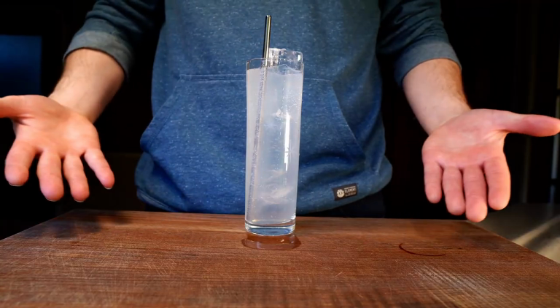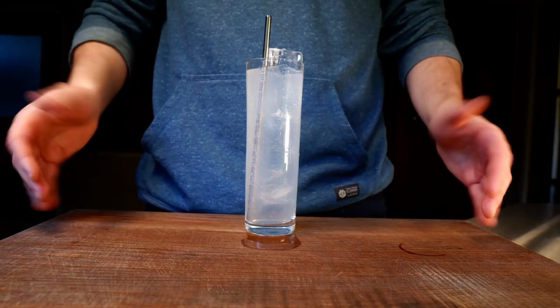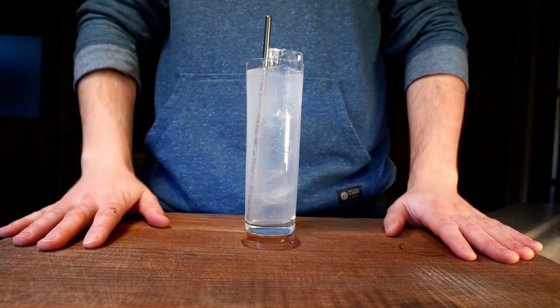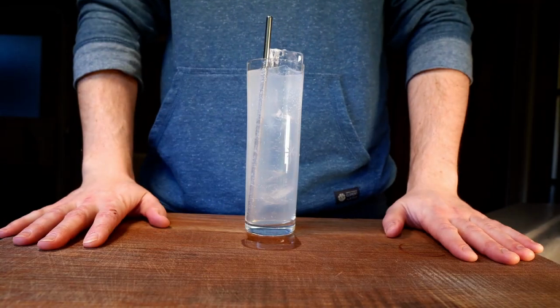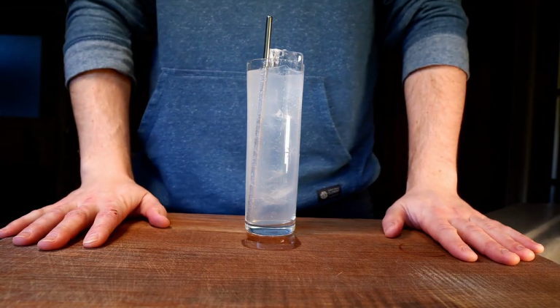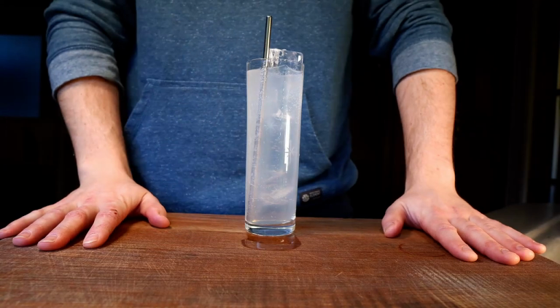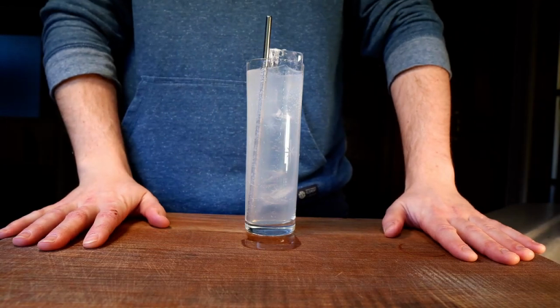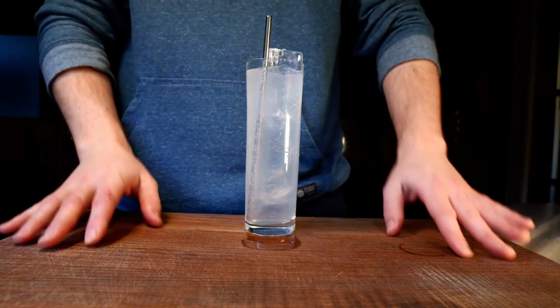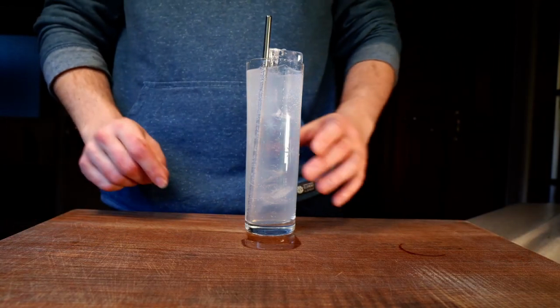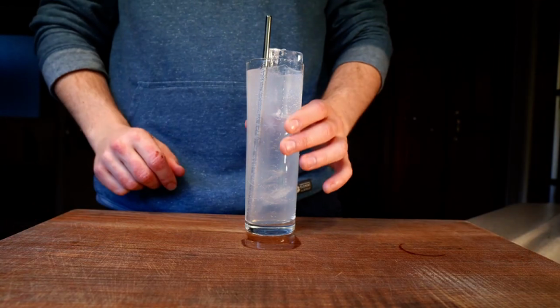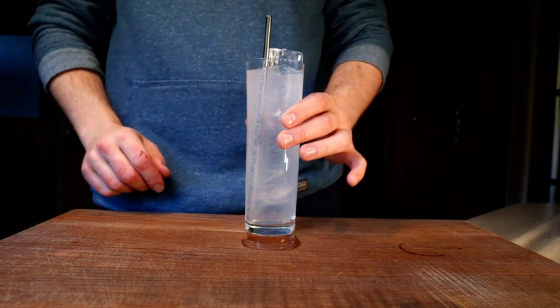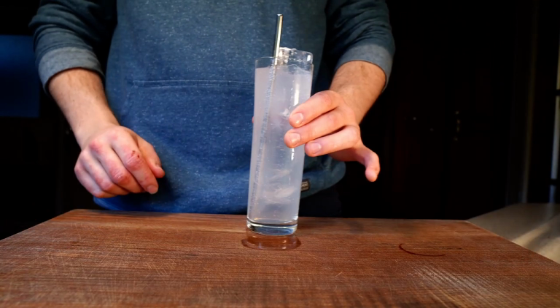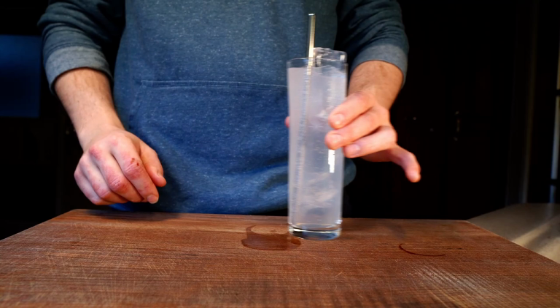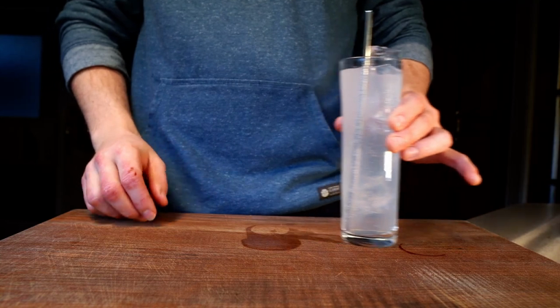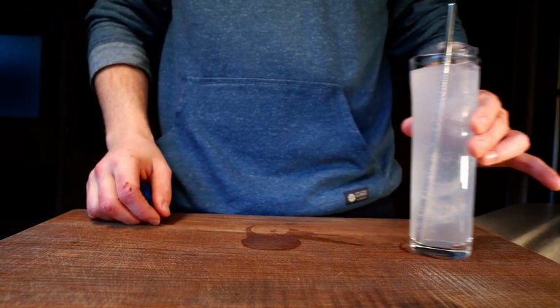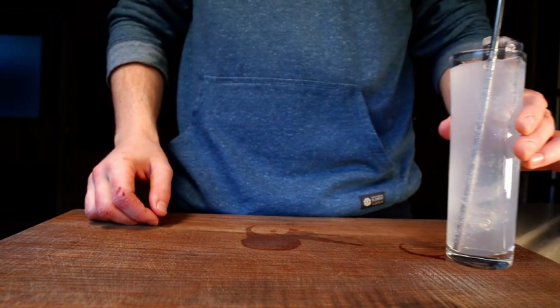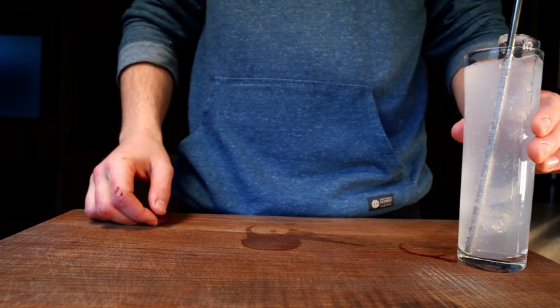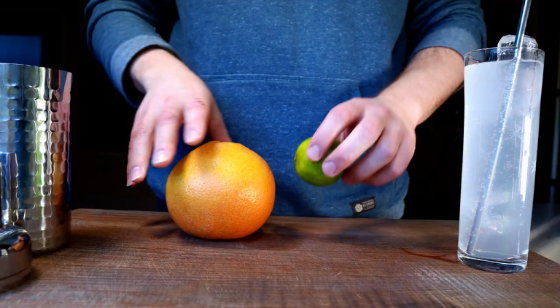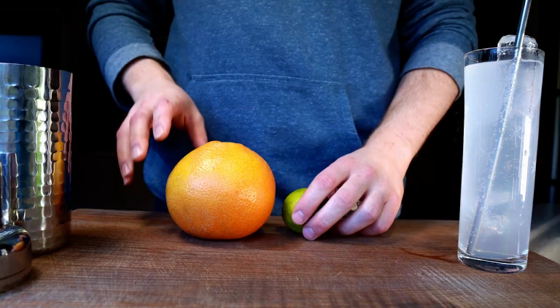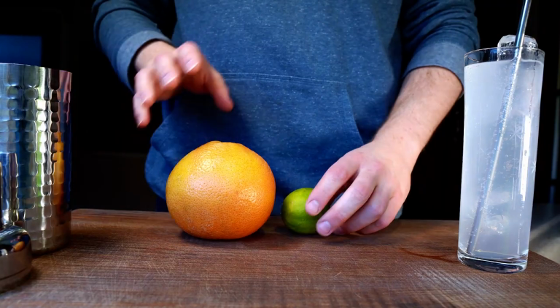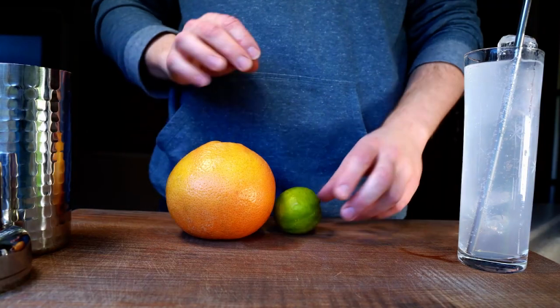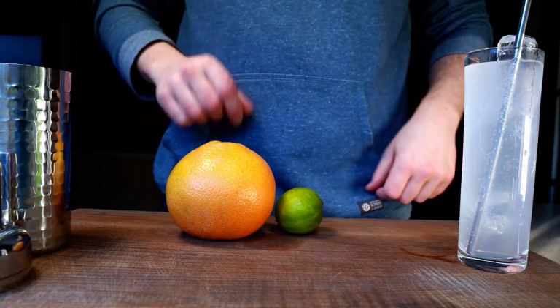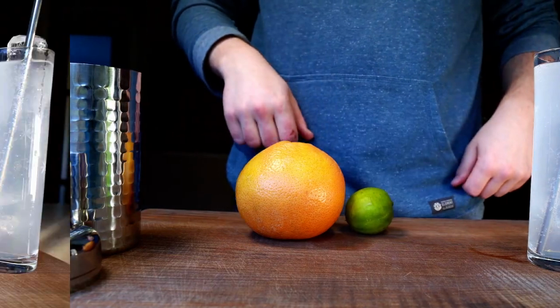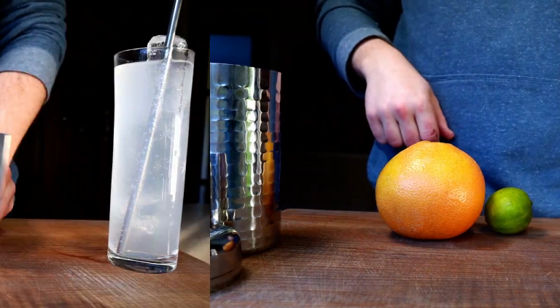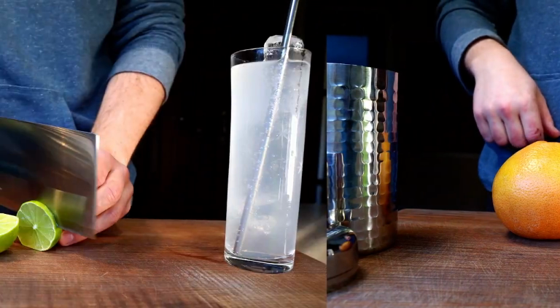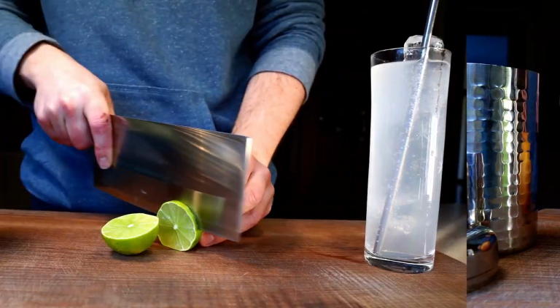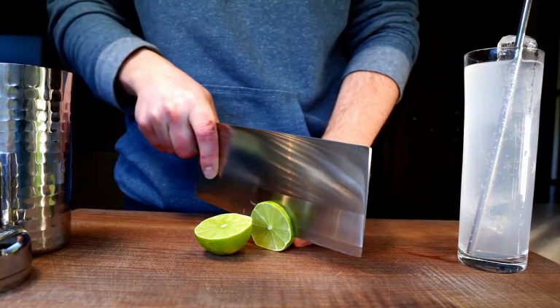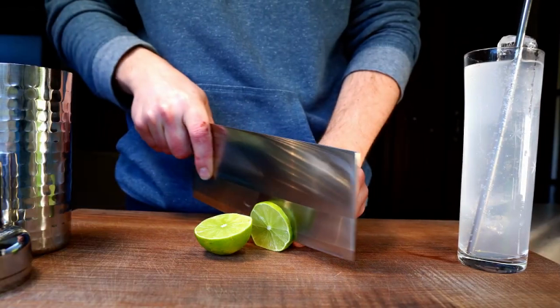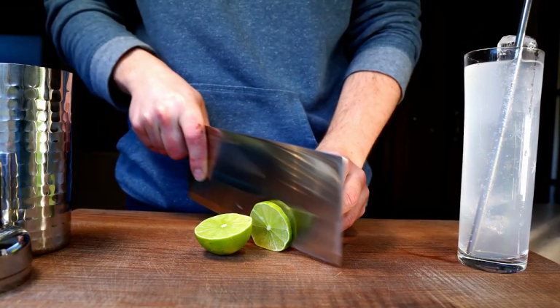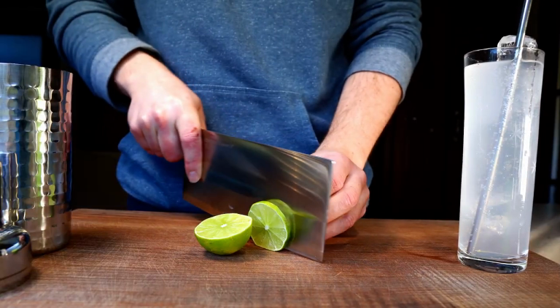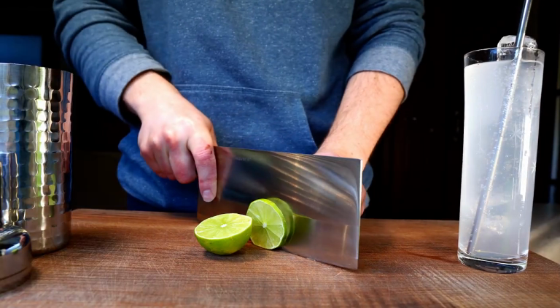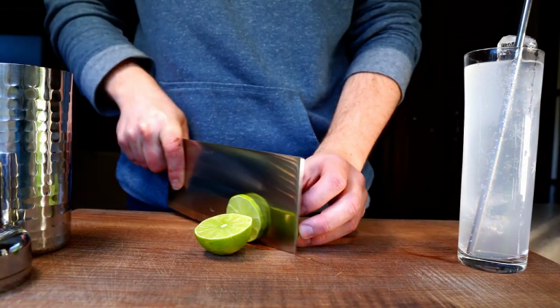That's all there is to it, so I'll set that aside and mix up the fresh version. I'm going to need a lime and a grapefruit, and I'll need slices of each for the garnish.